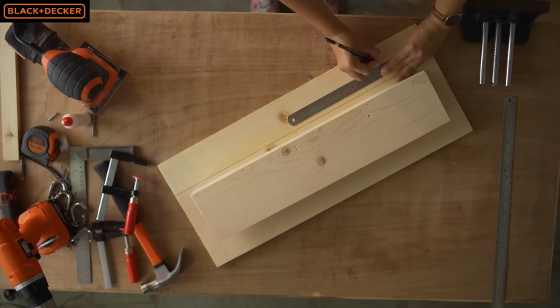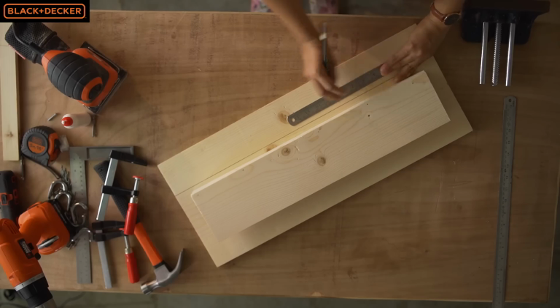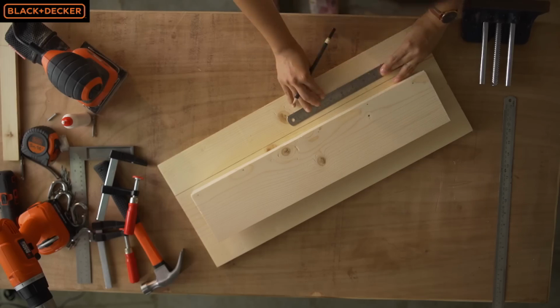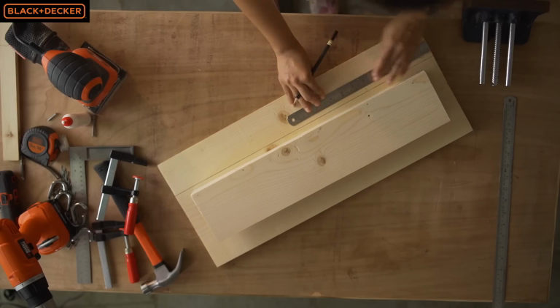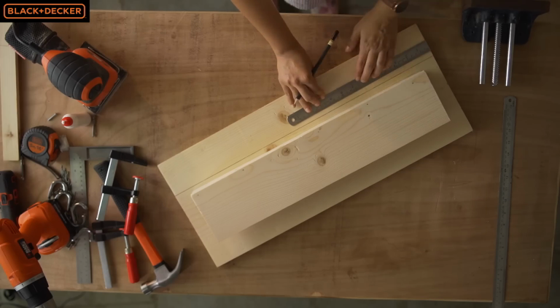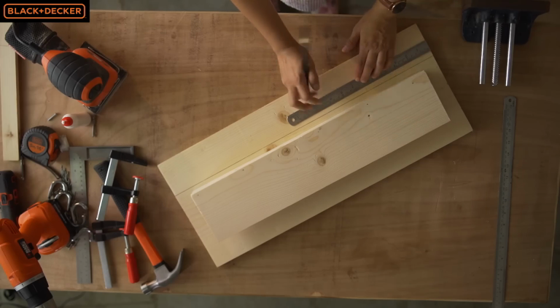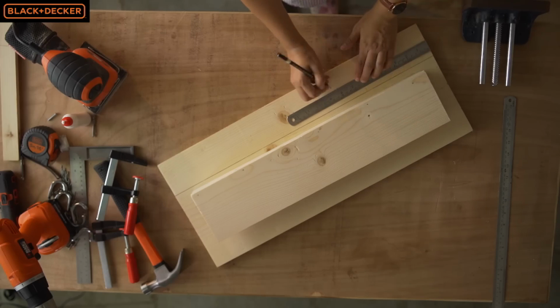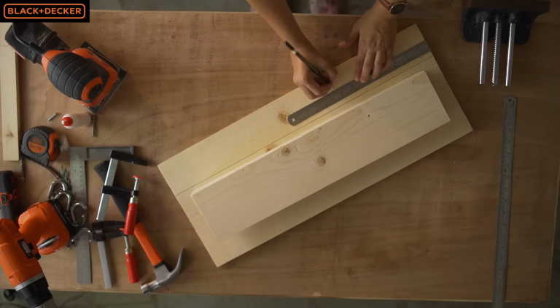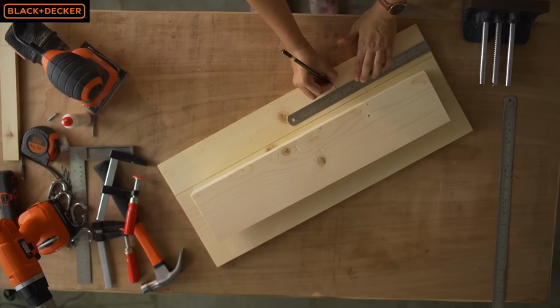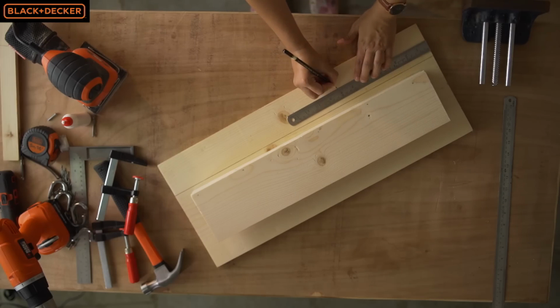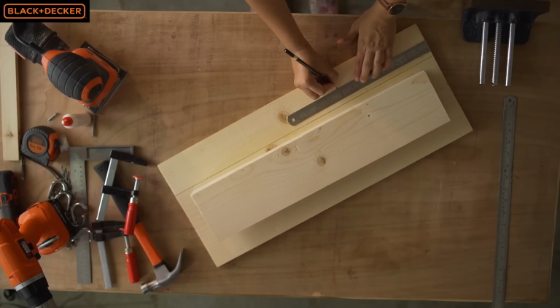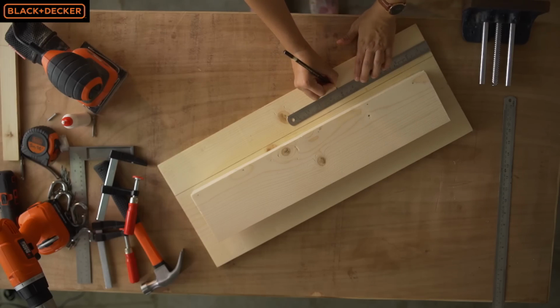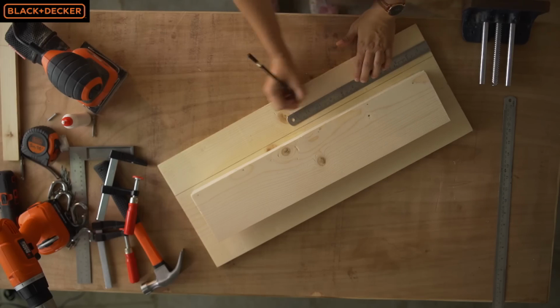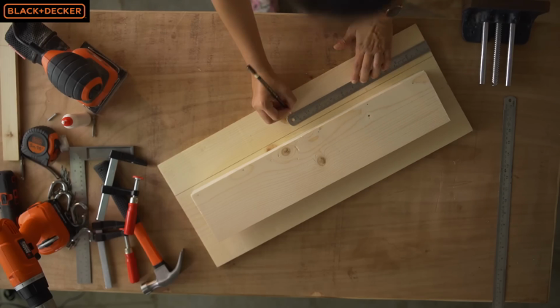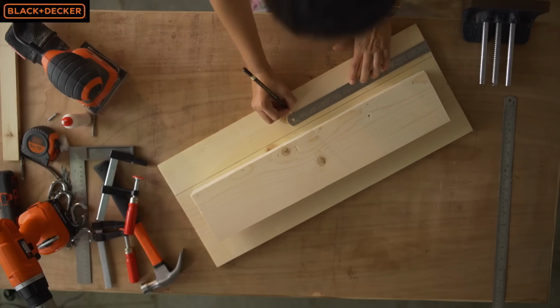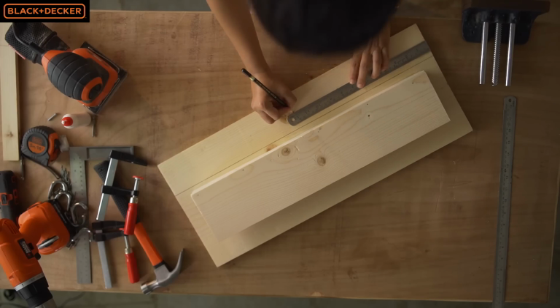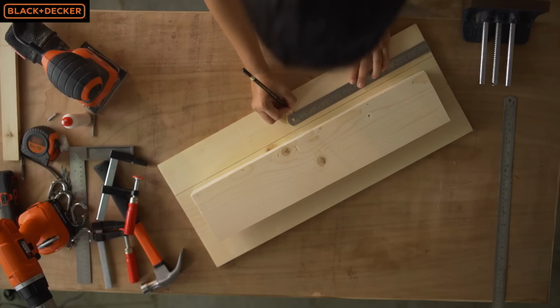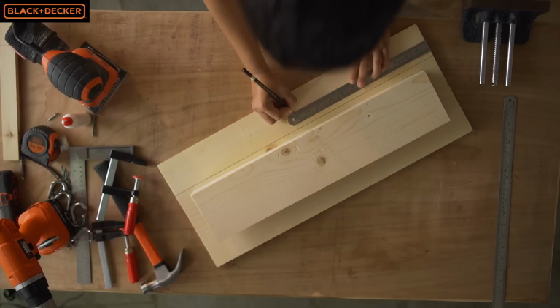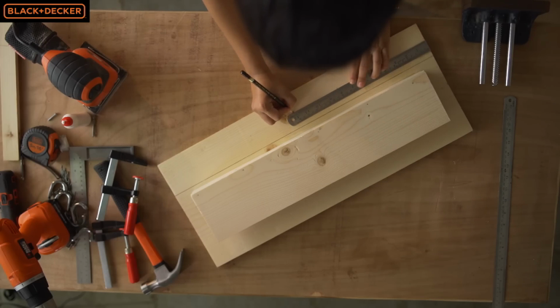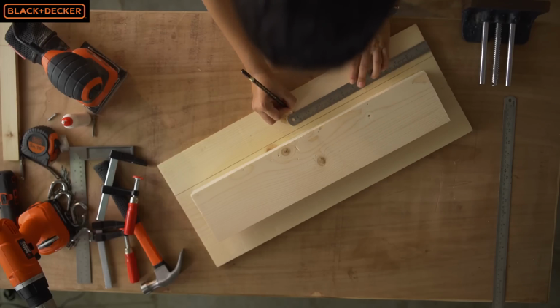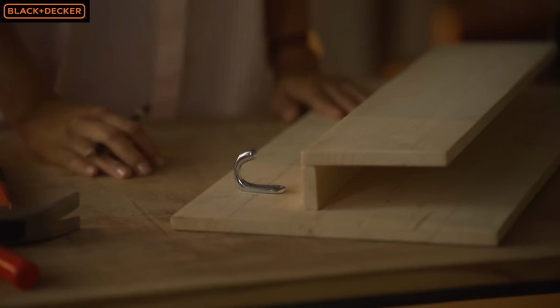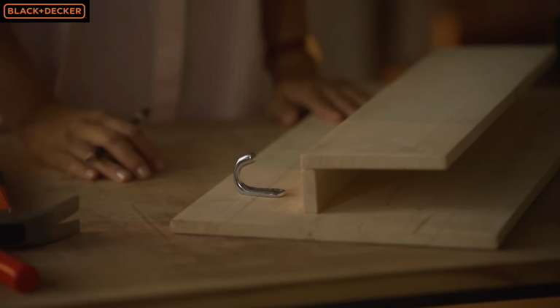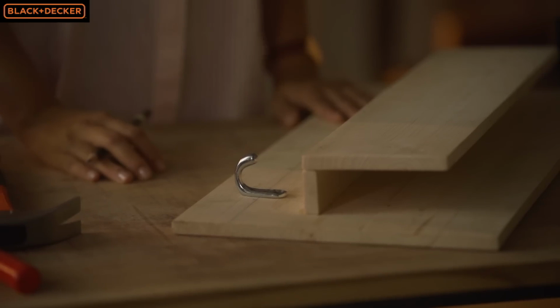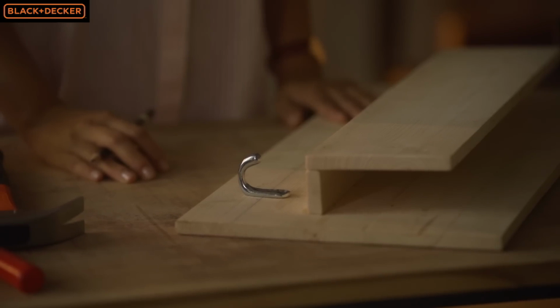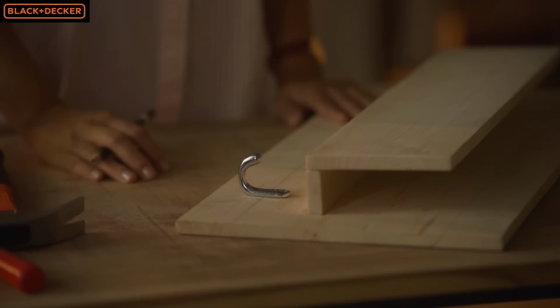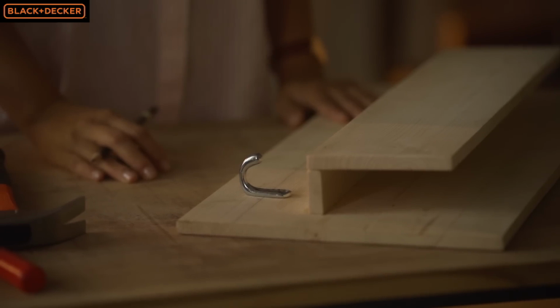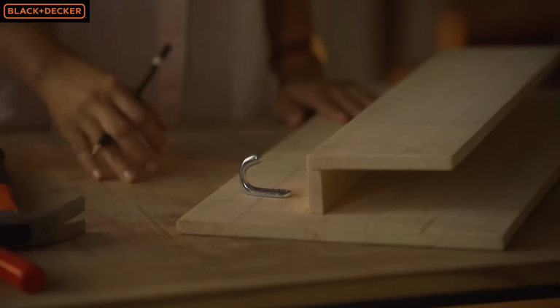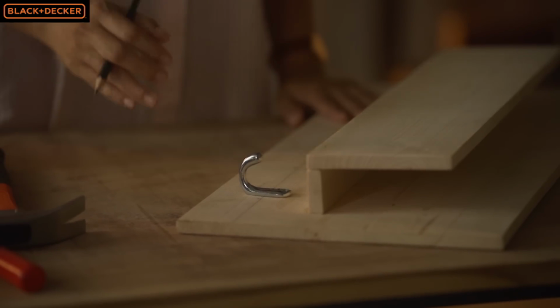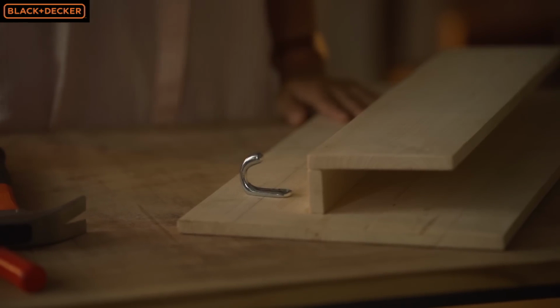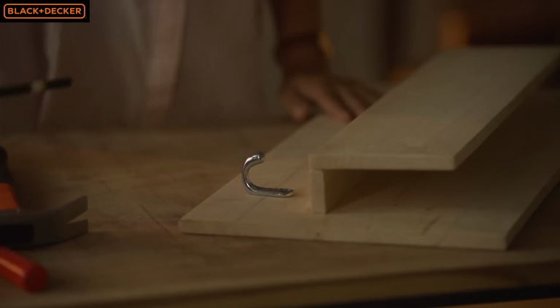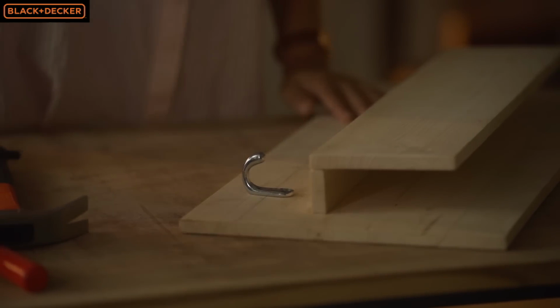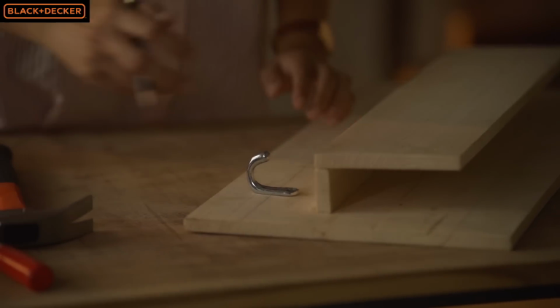Next I'm going to drill 5 holes at equal distance below the shelf for attaching hooks later.